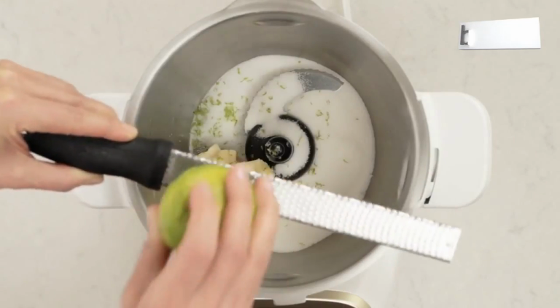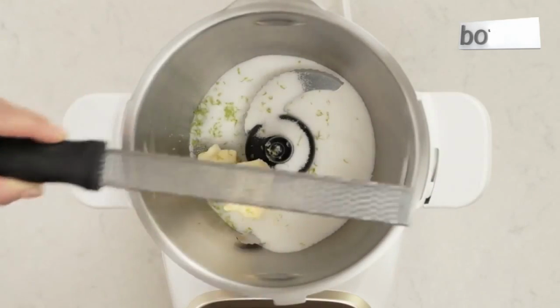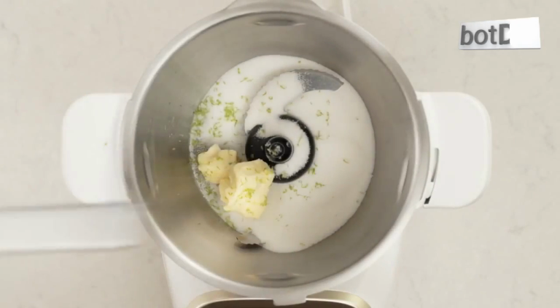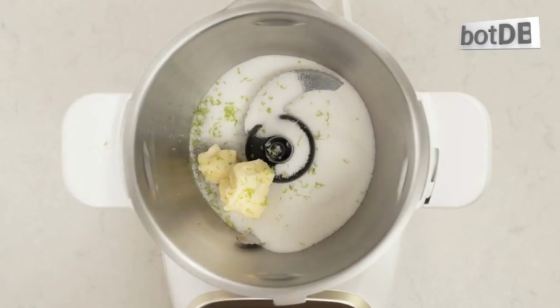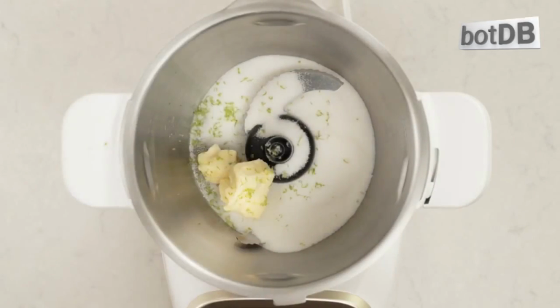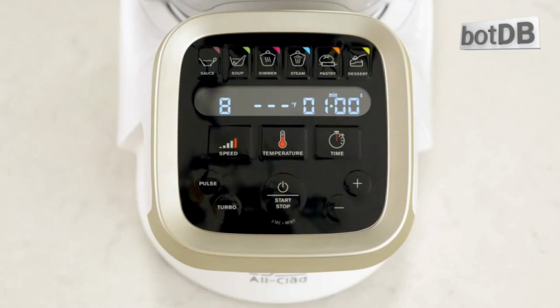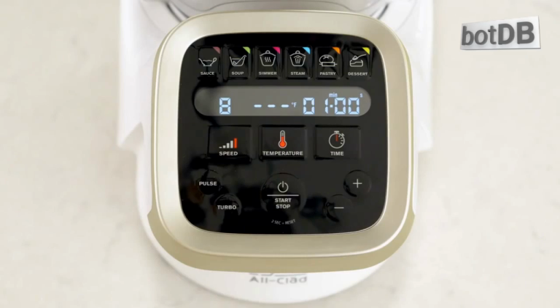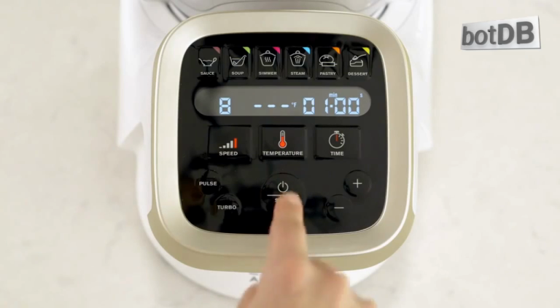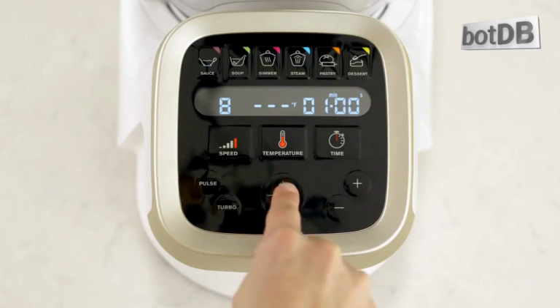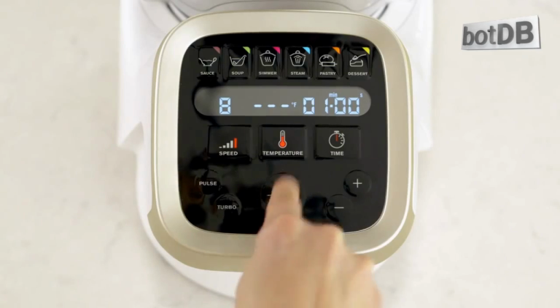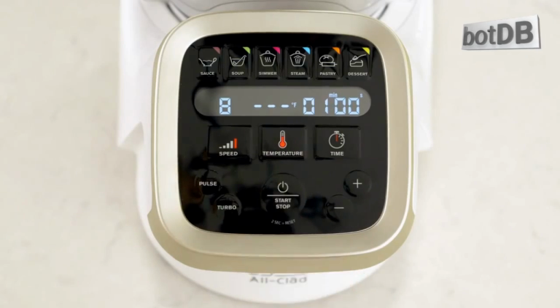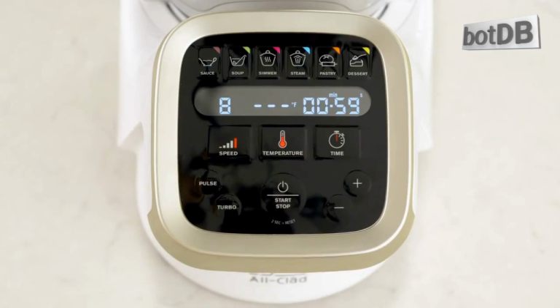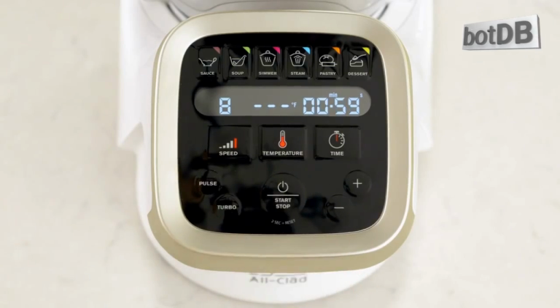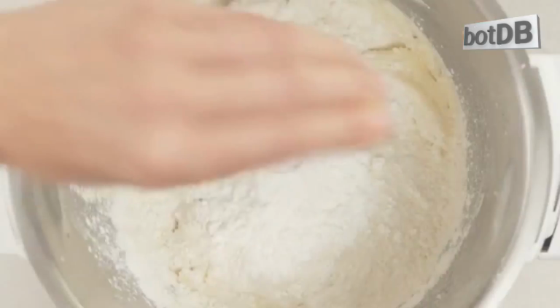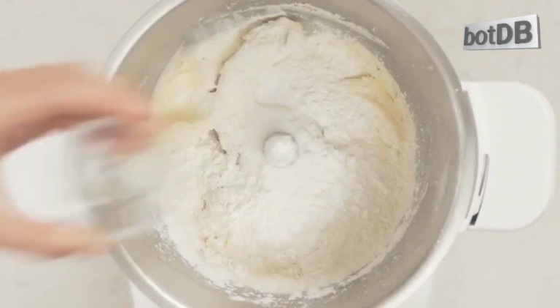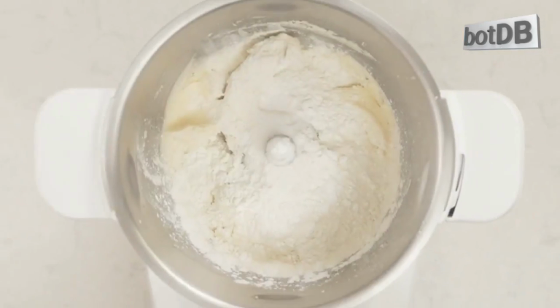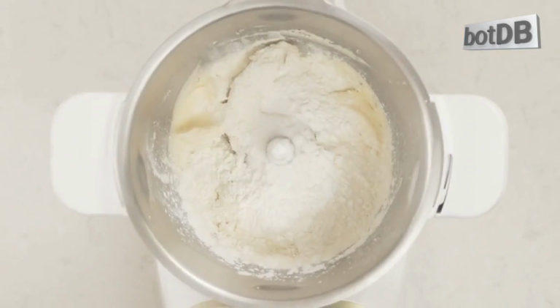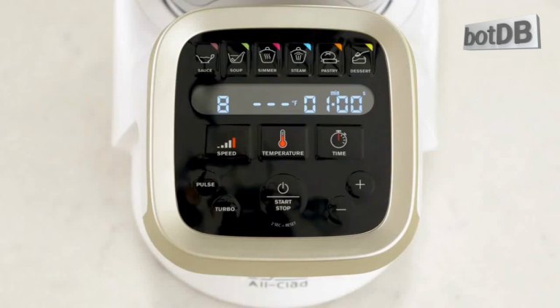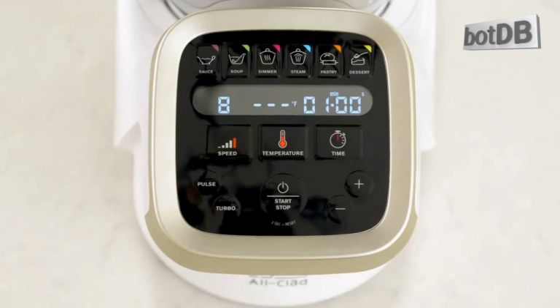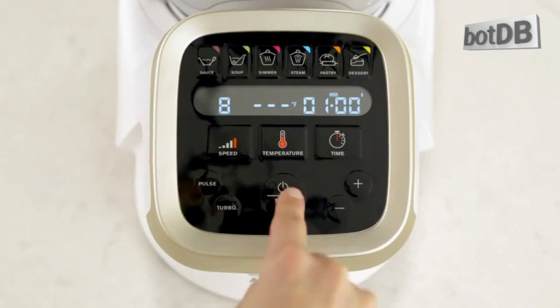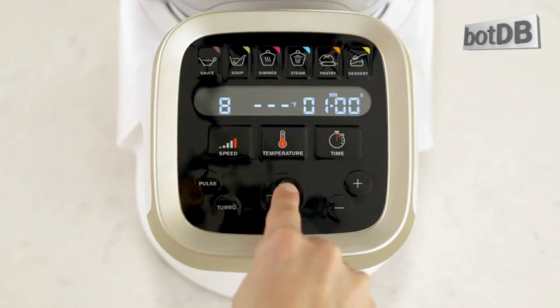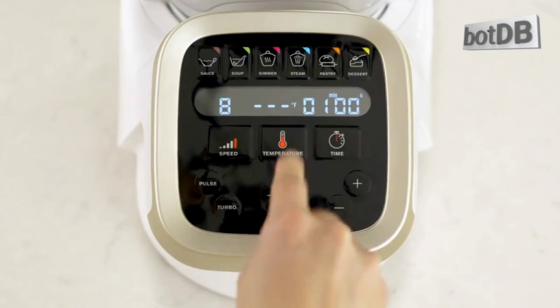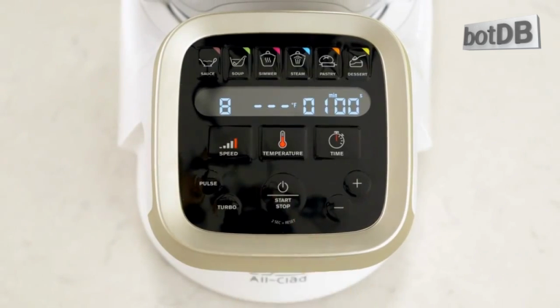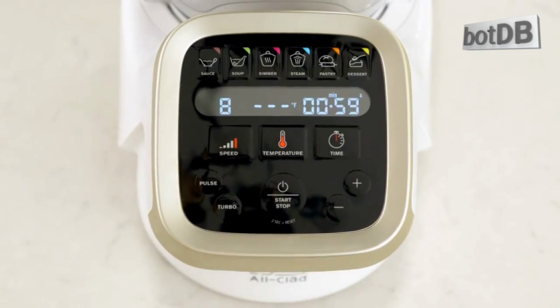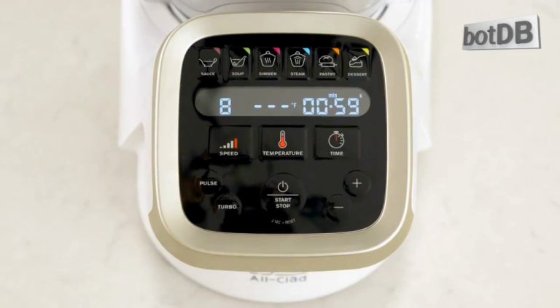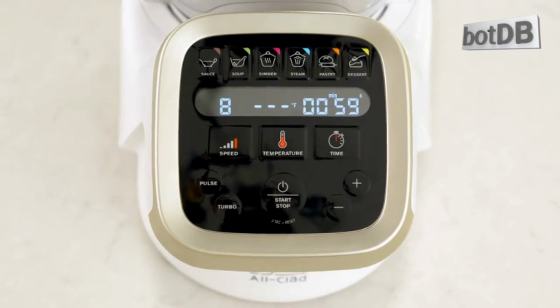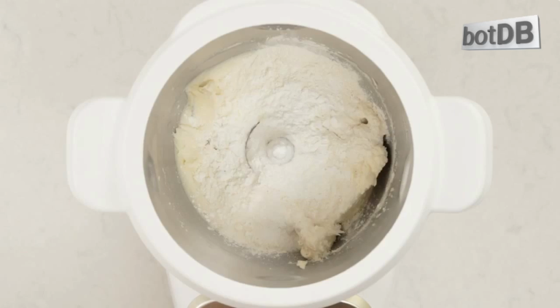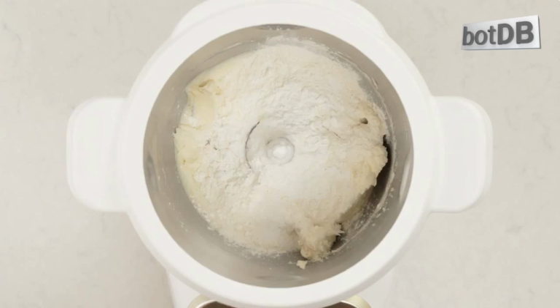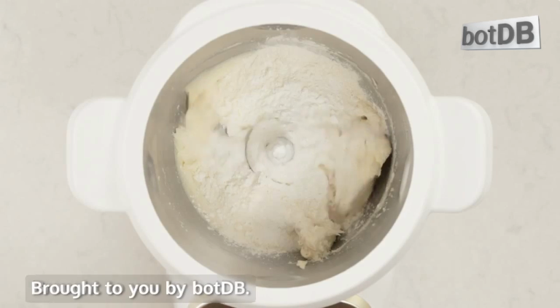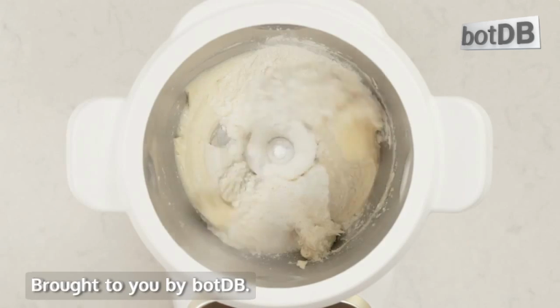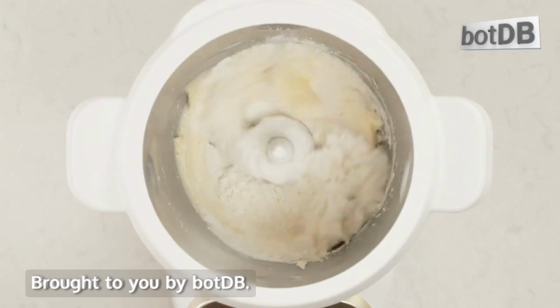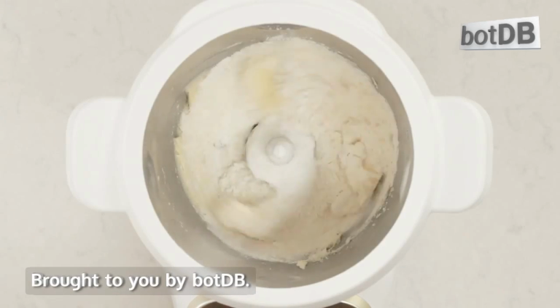These are the 5 facts you need to know about the All-Clad Prep and Cook, brought to you by BotDB.